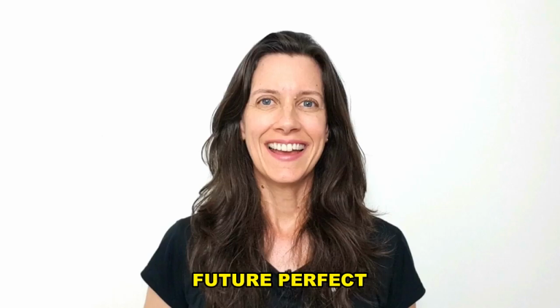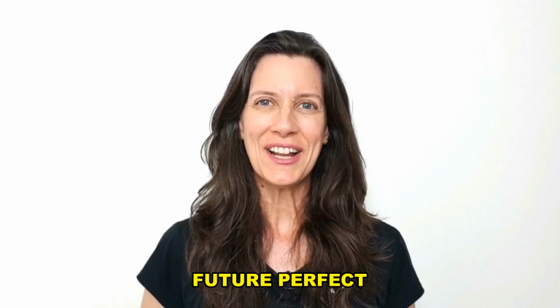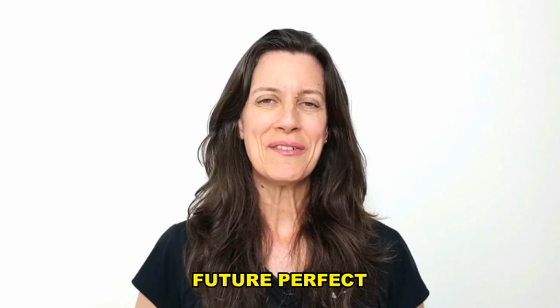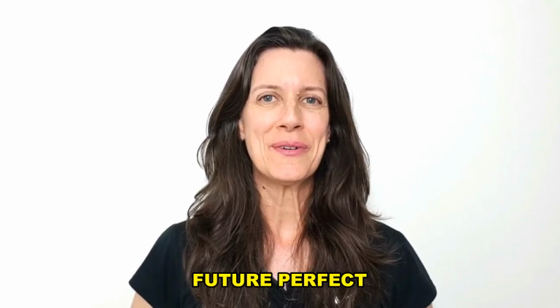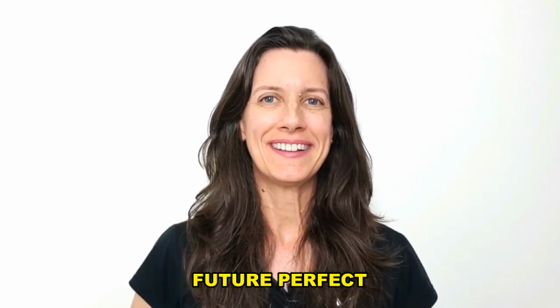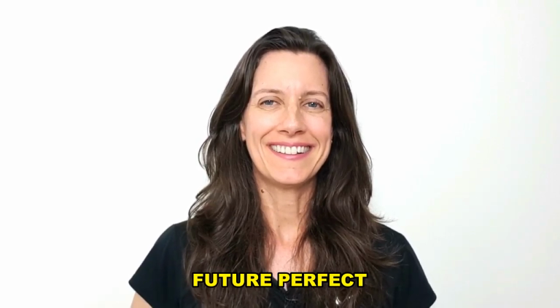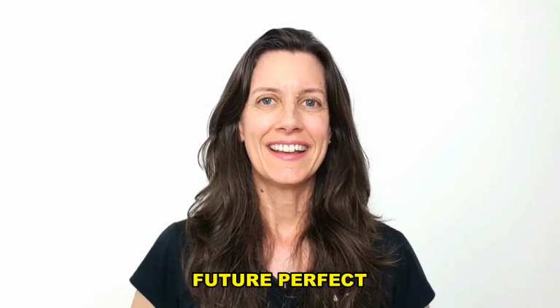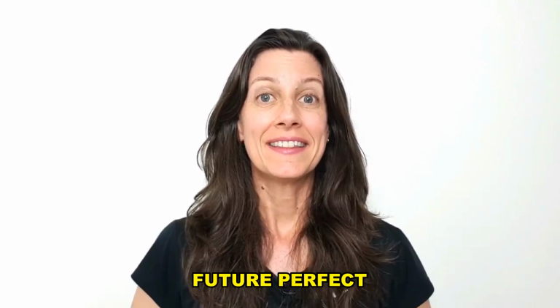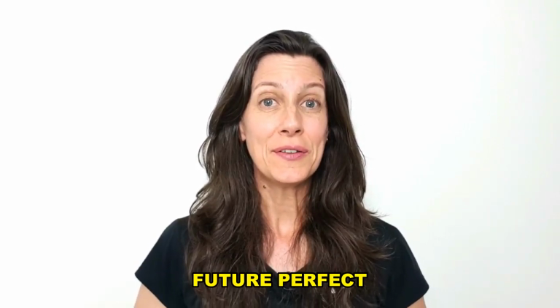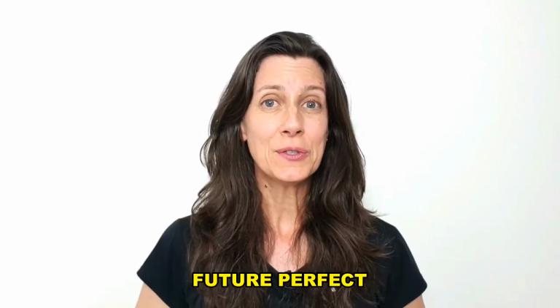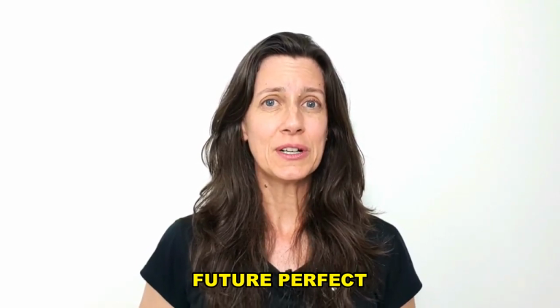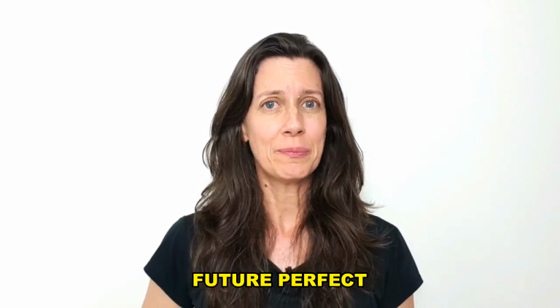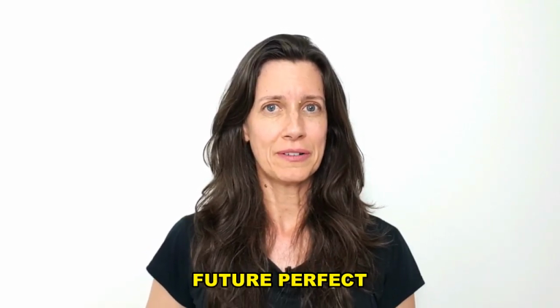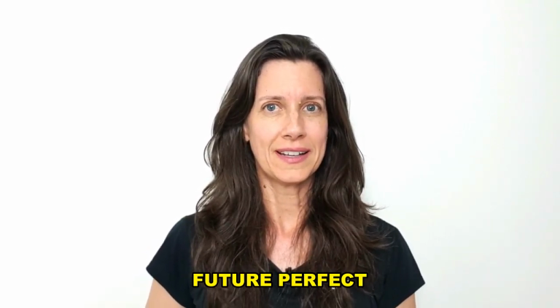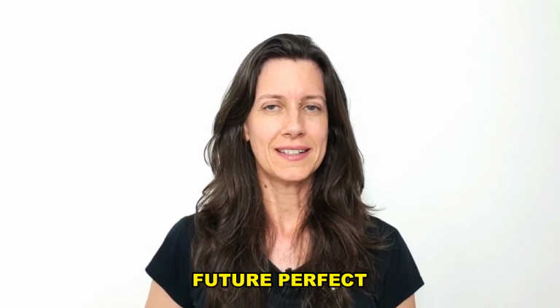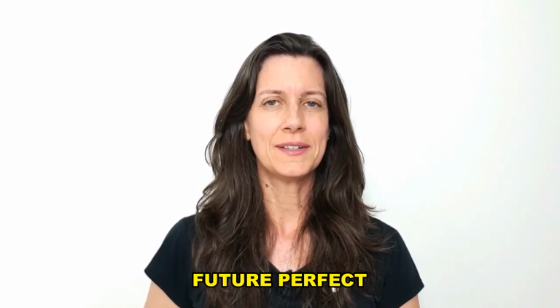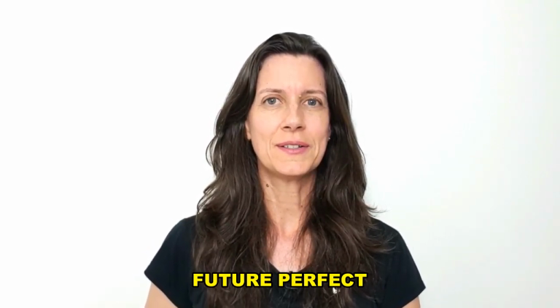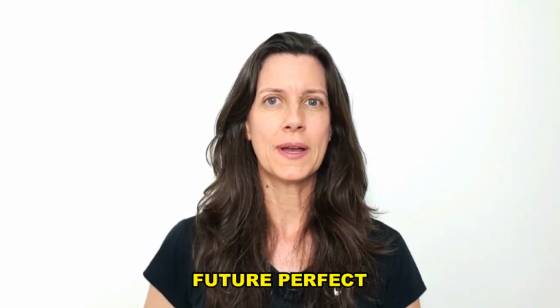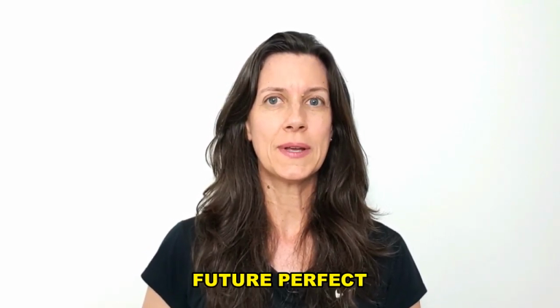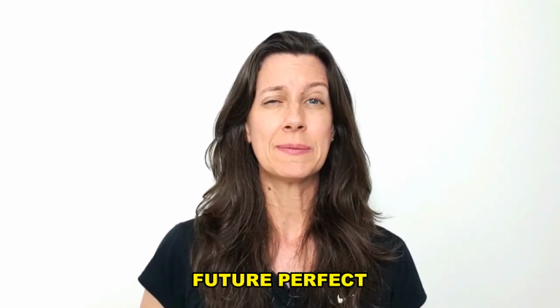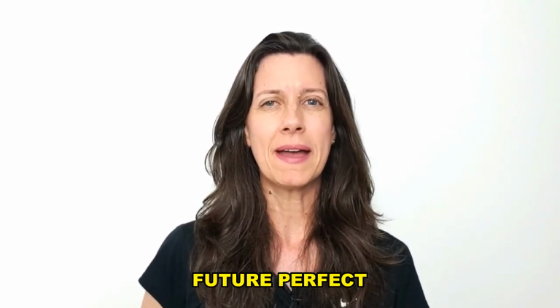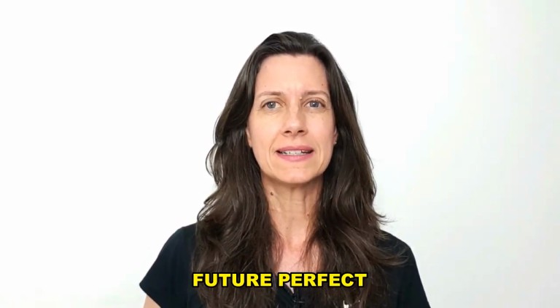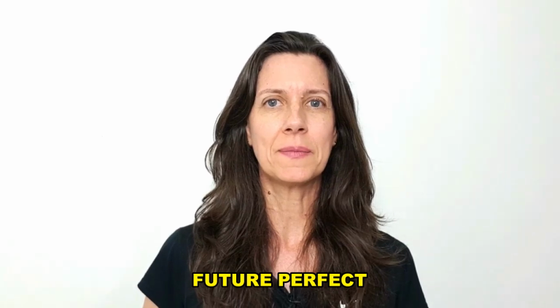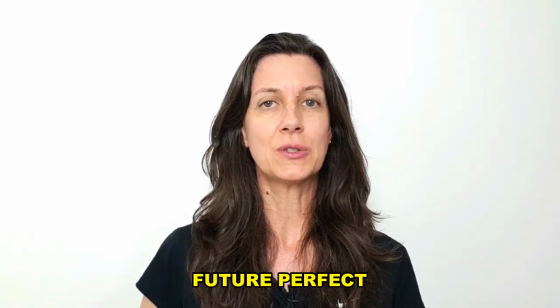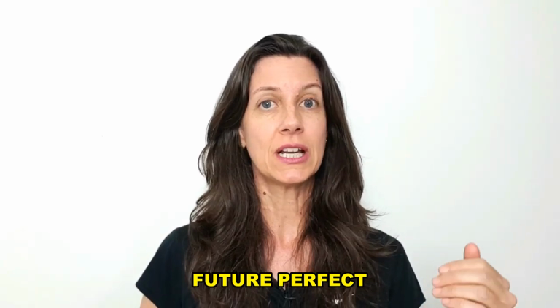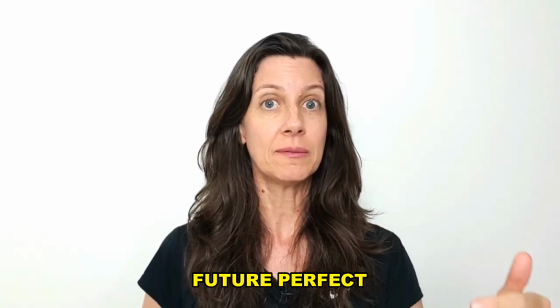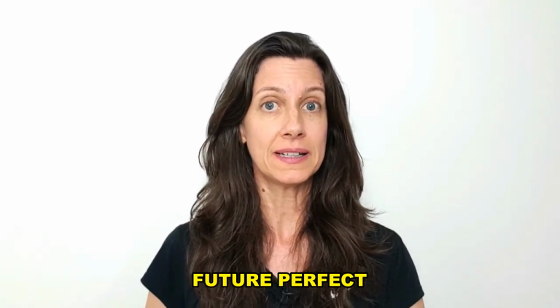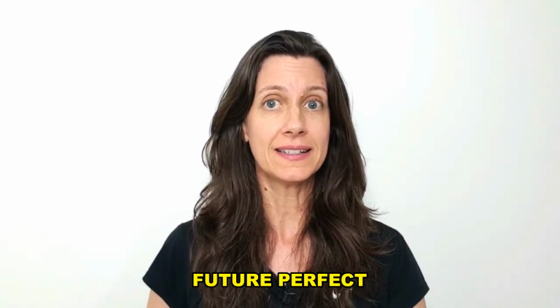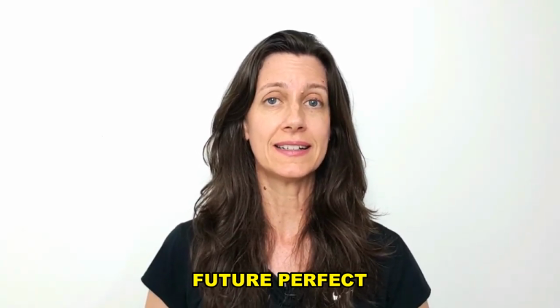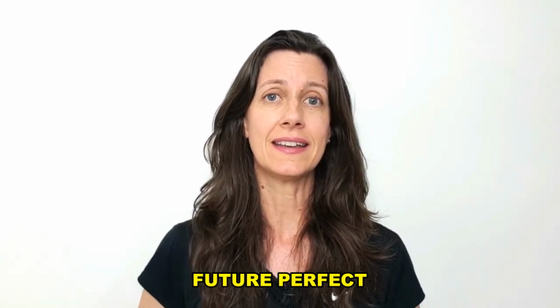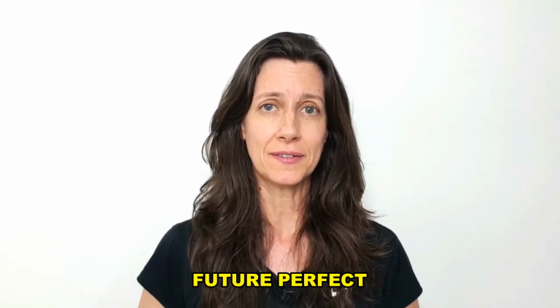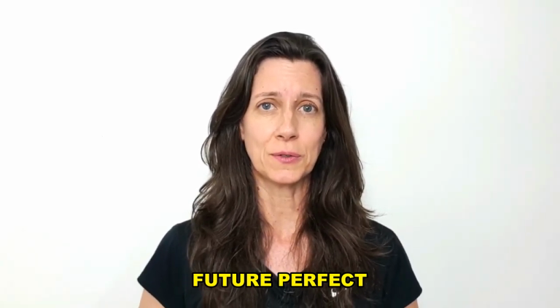Hello everyone! The future perfect is used when we expect something to be completed in the future.